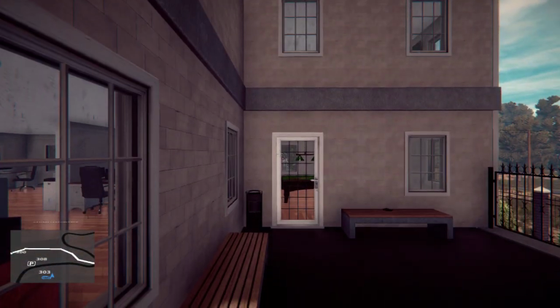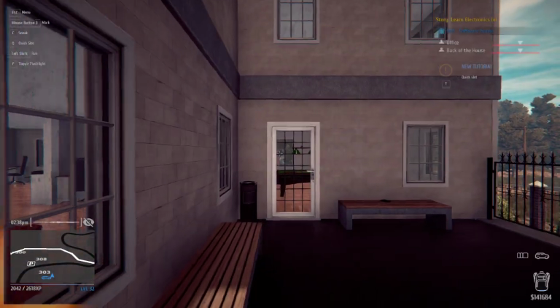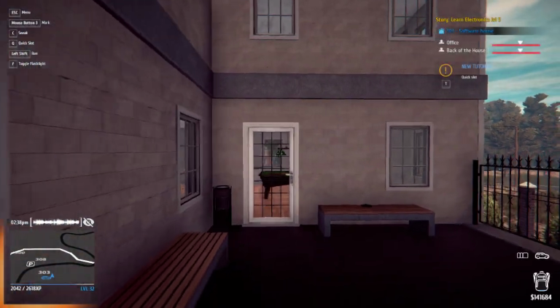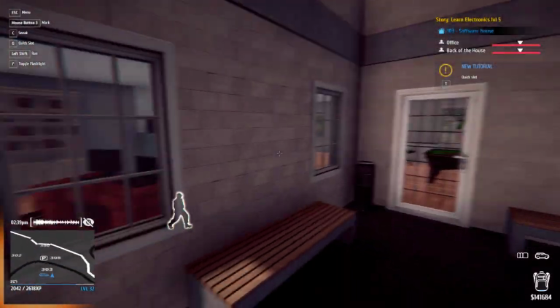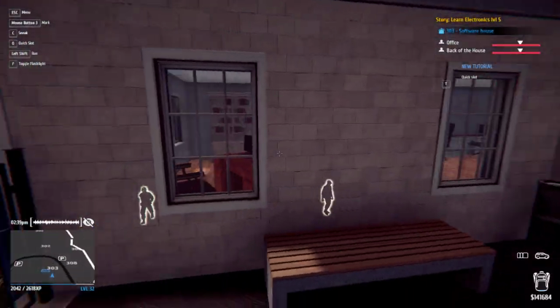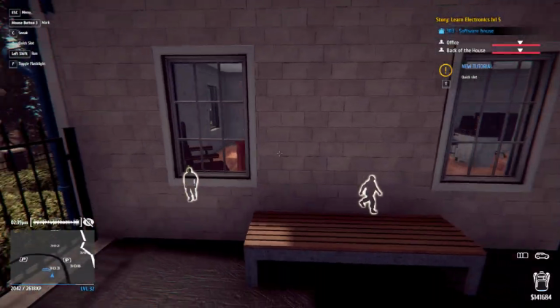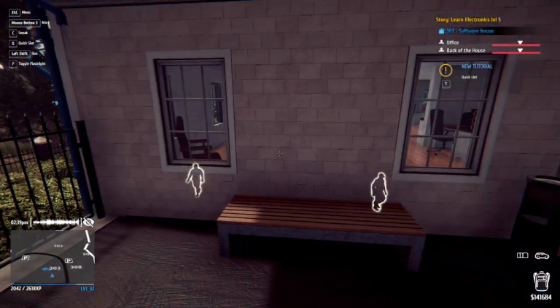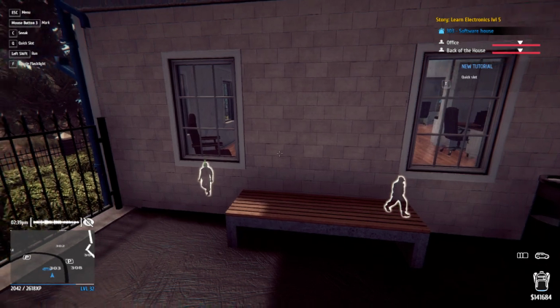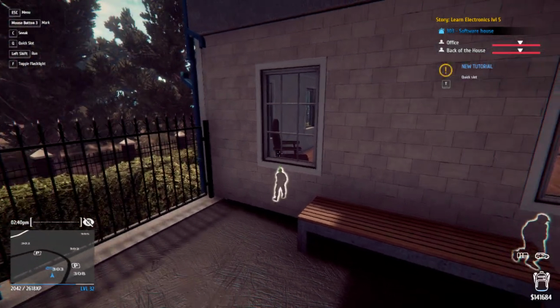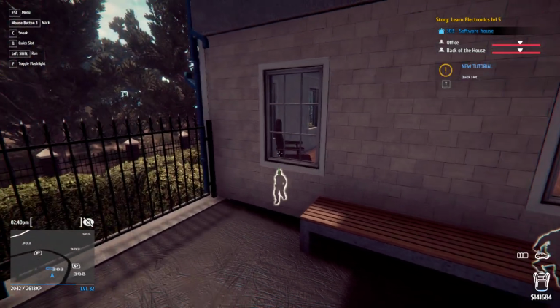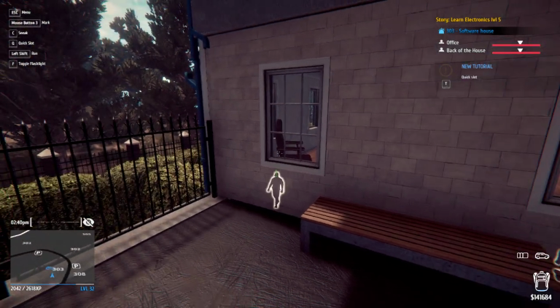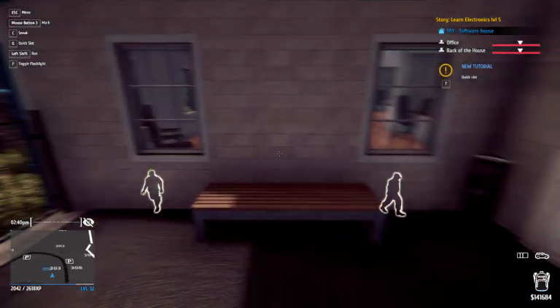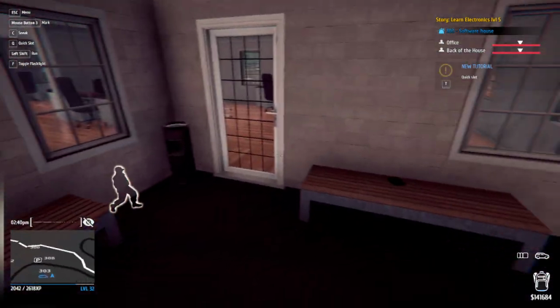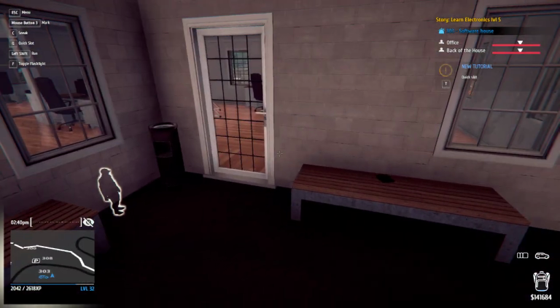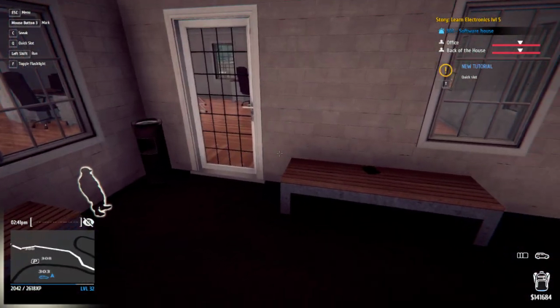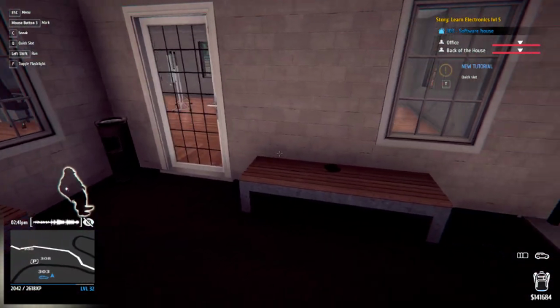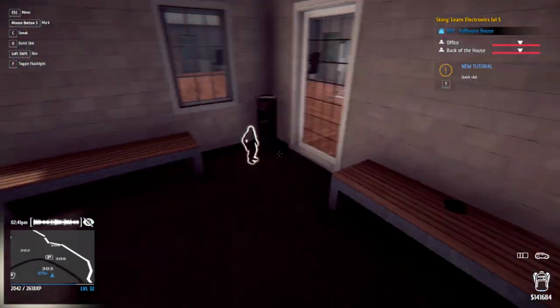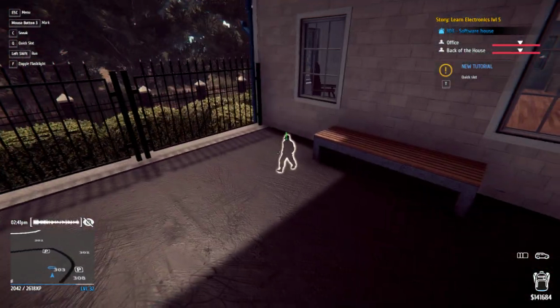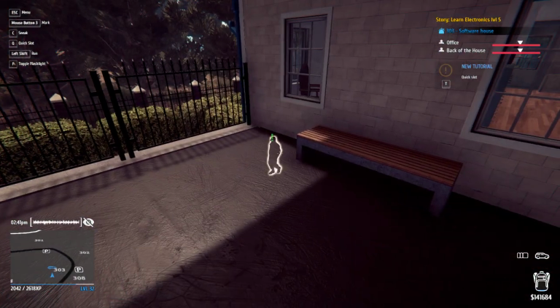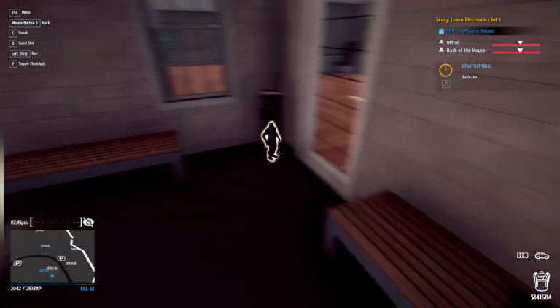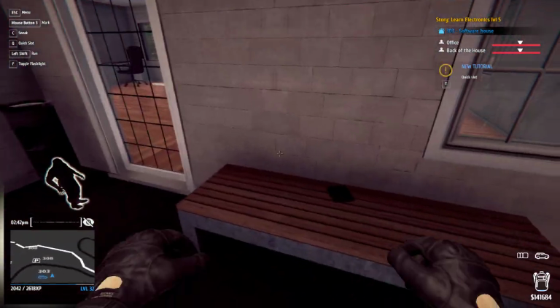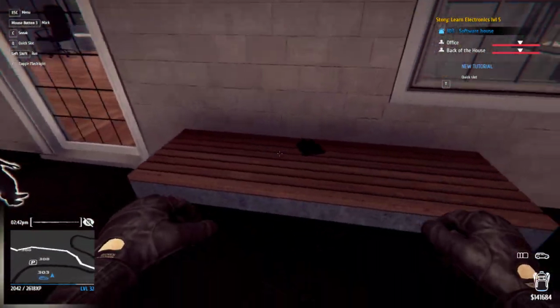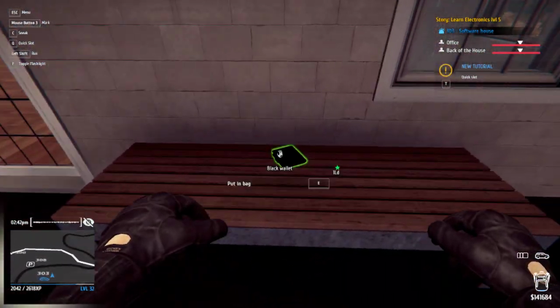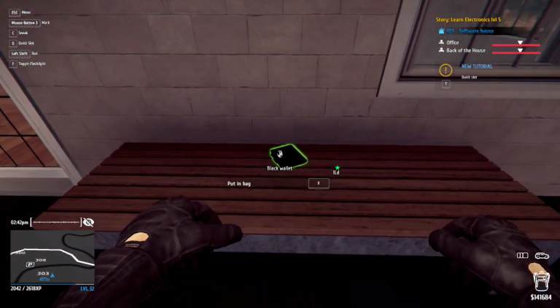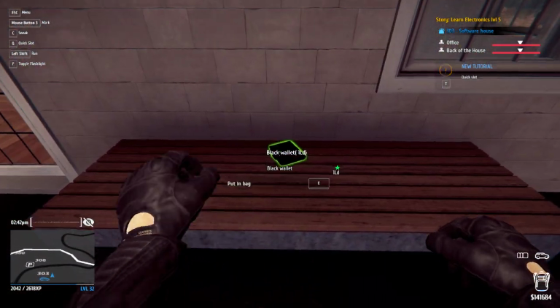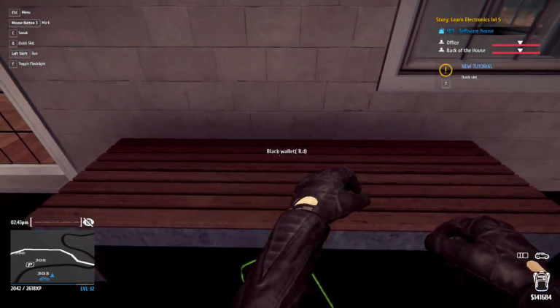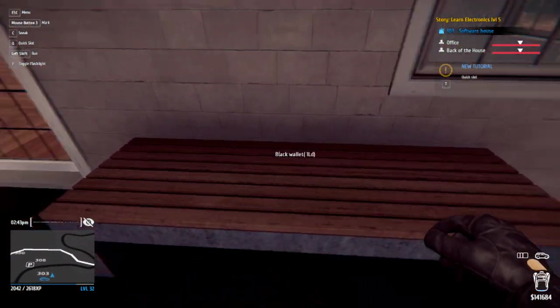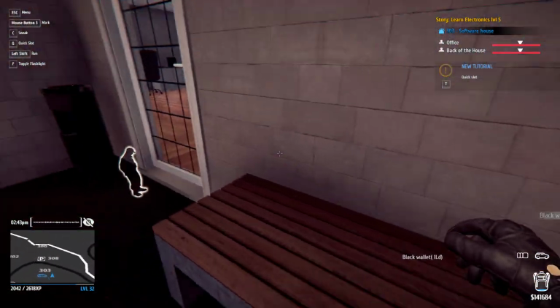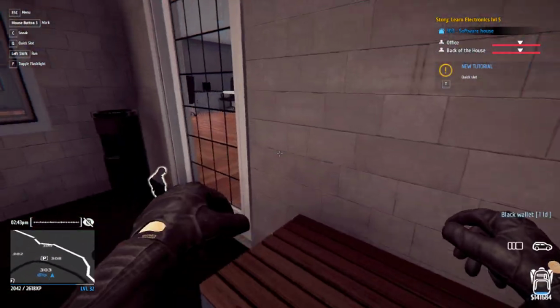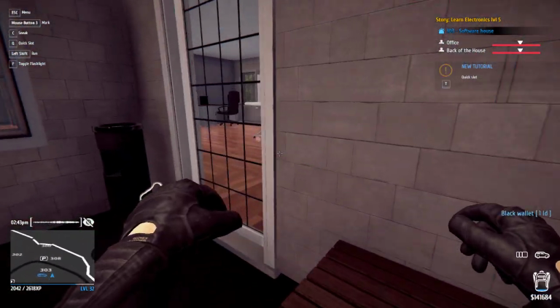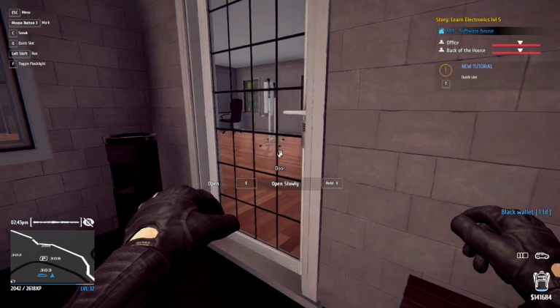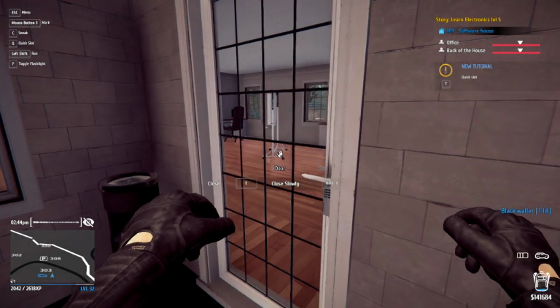Then jump up on top of the gutter. Make sure not to fall. Get on there, just jump and get on. Then take this black wallet on this bench.